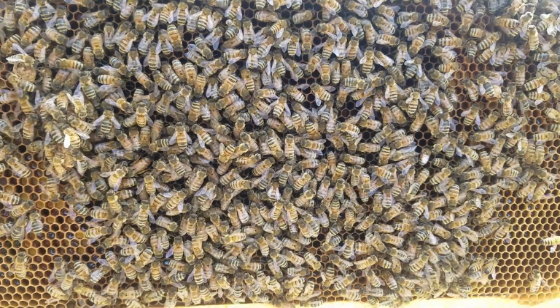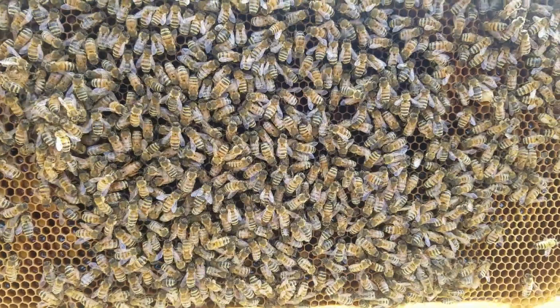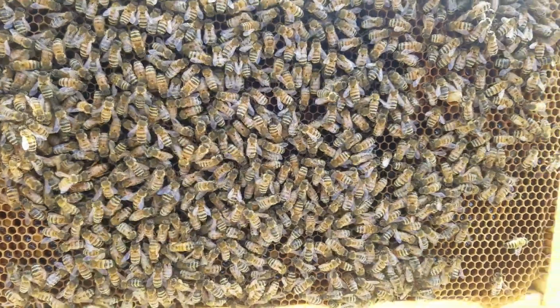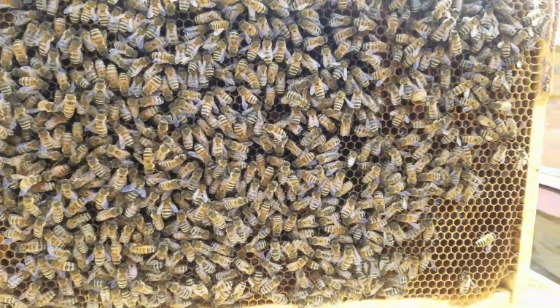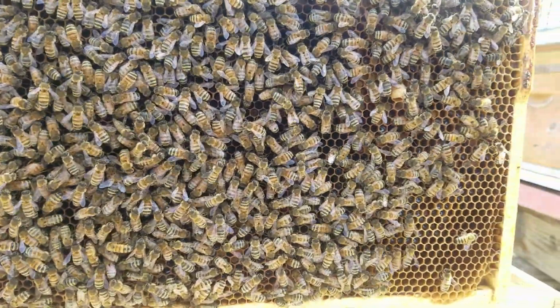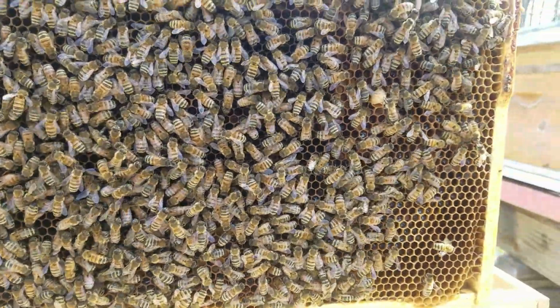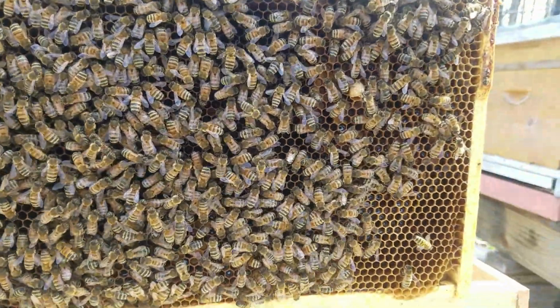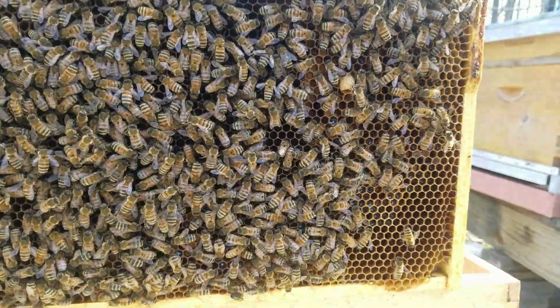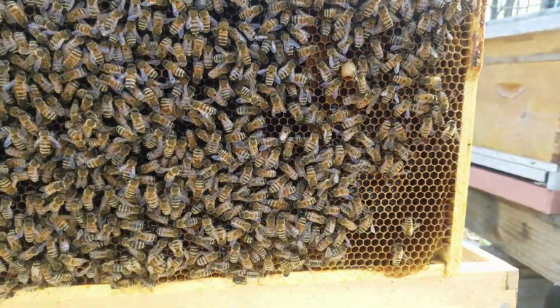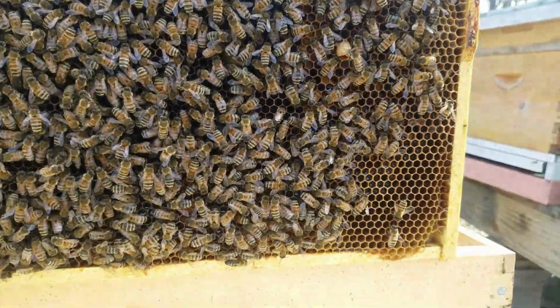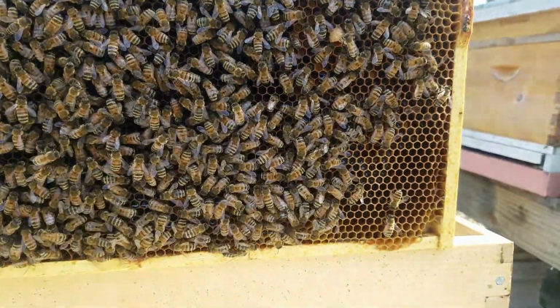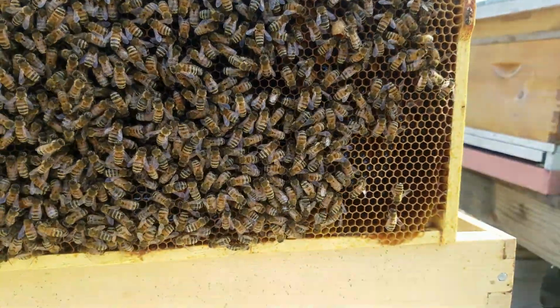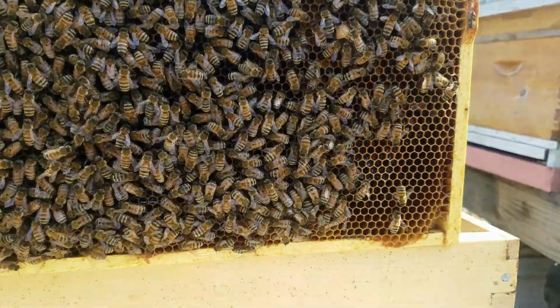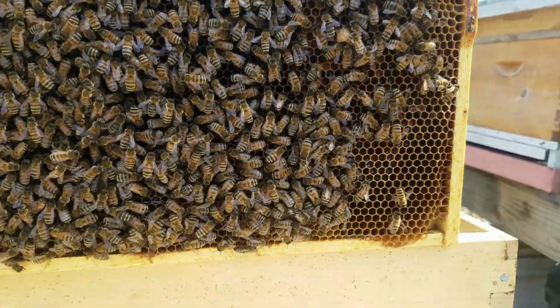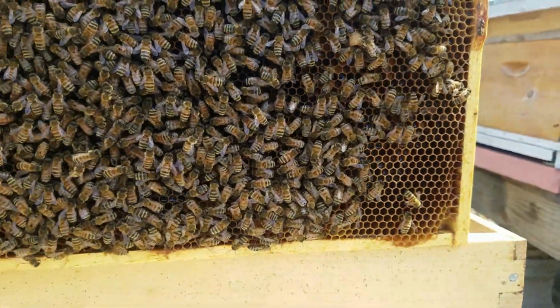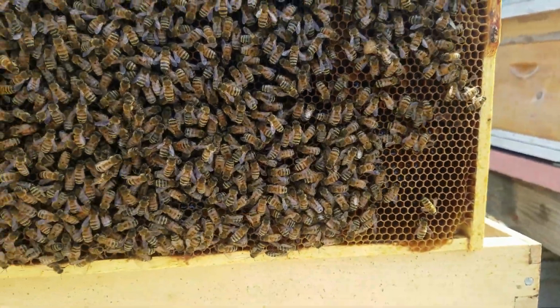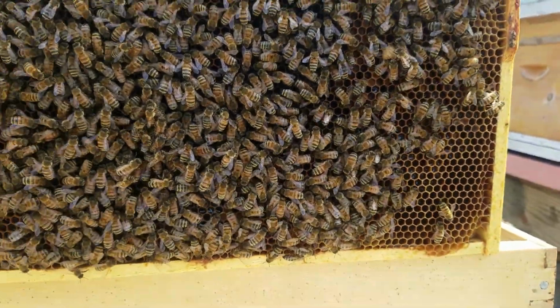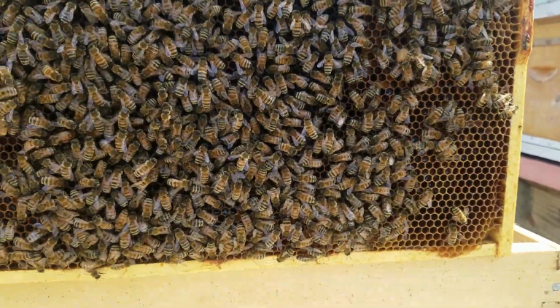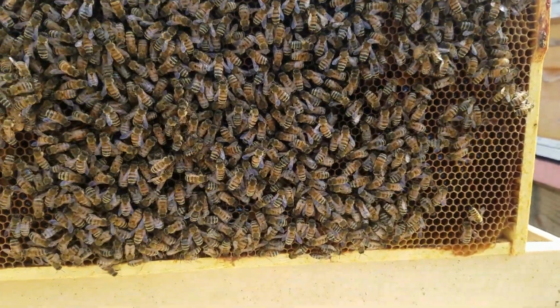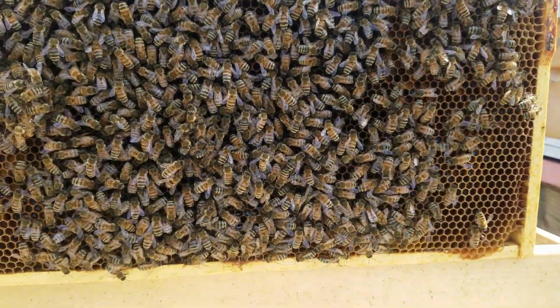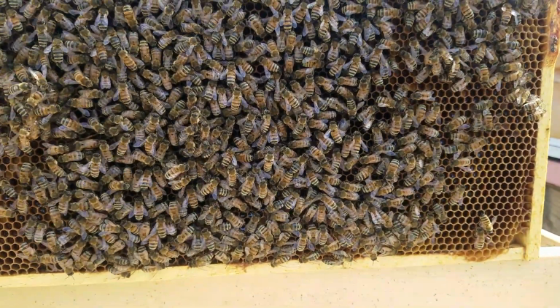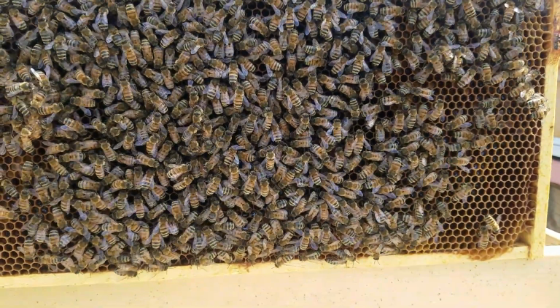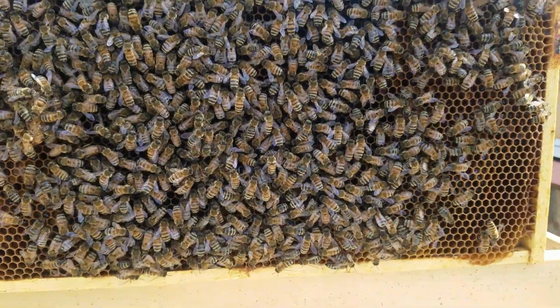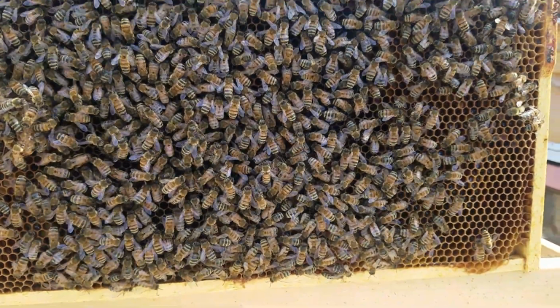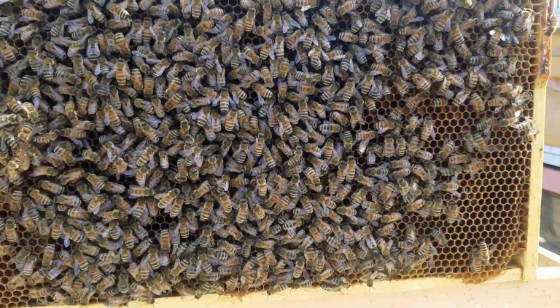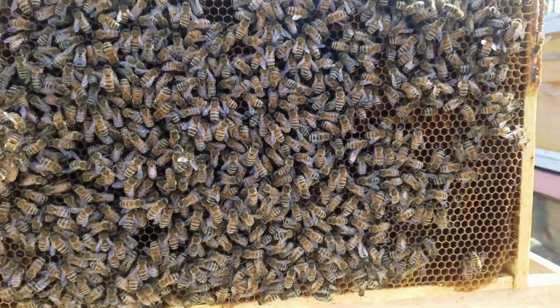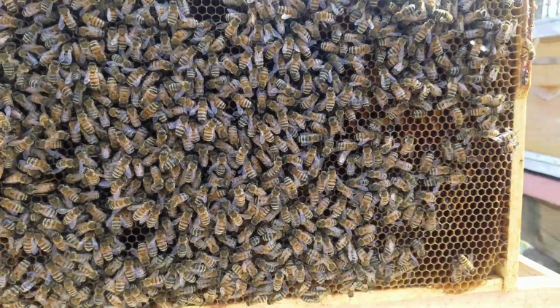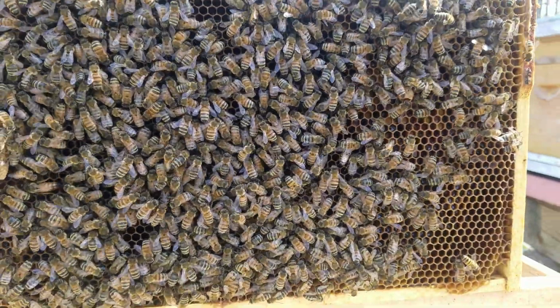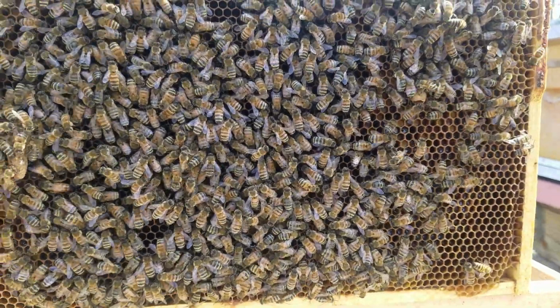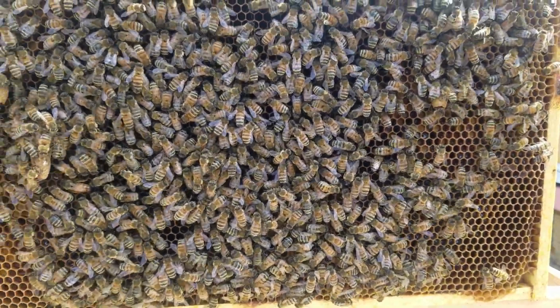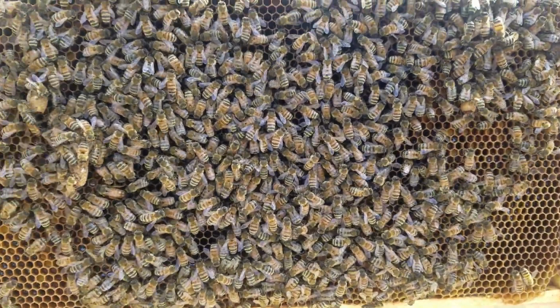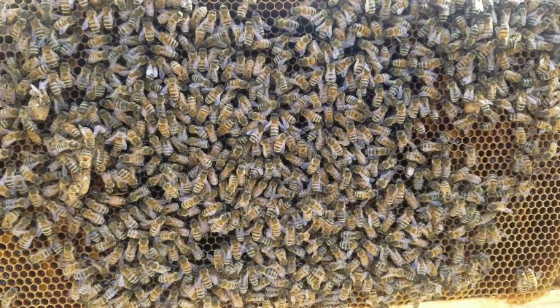Hey everybody, this is Mark with G's Bees, and this is a package I put in about three weeks ago on comb.